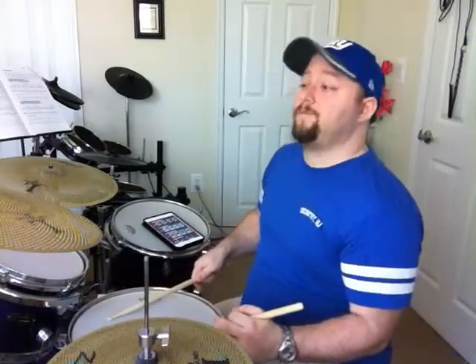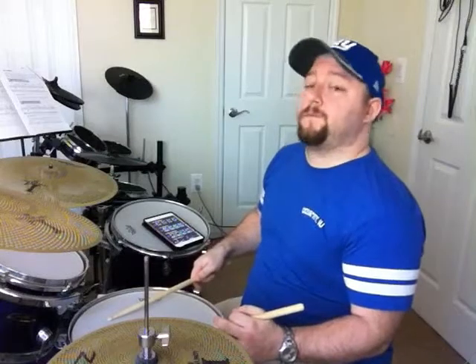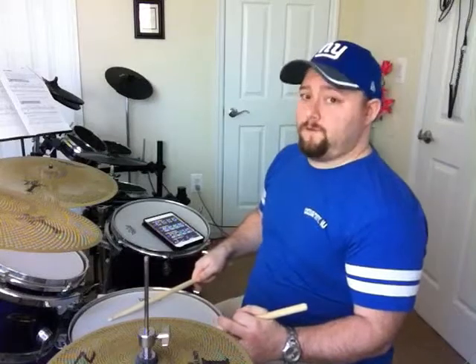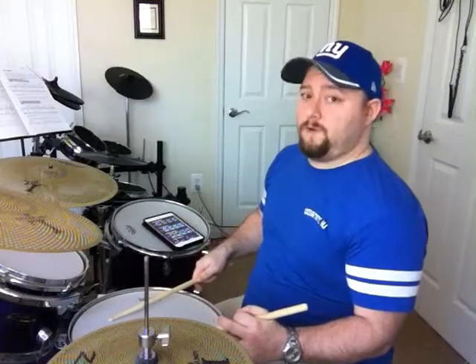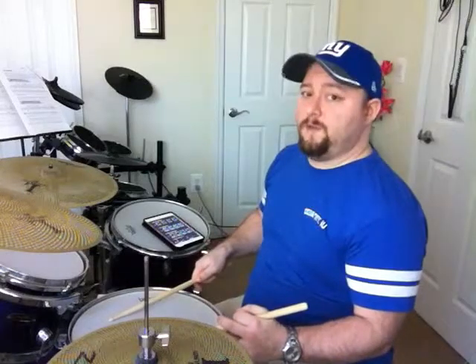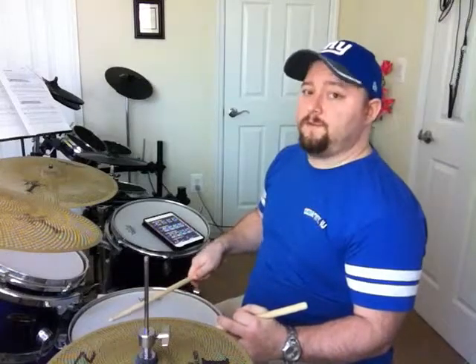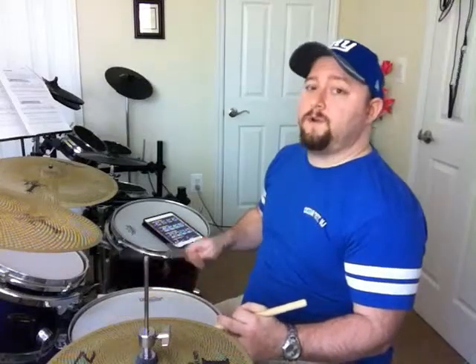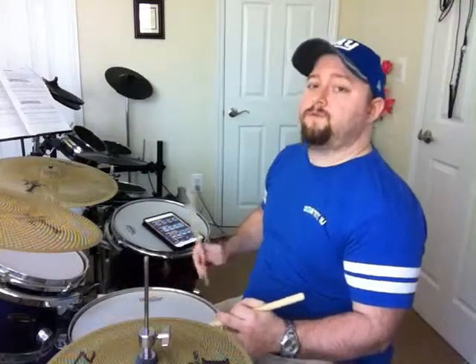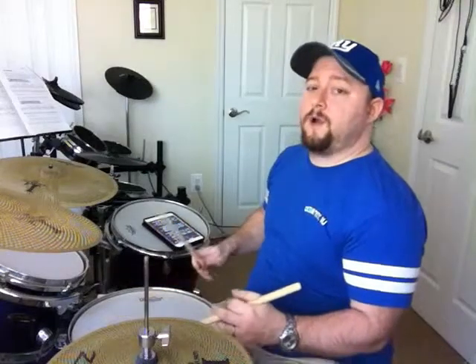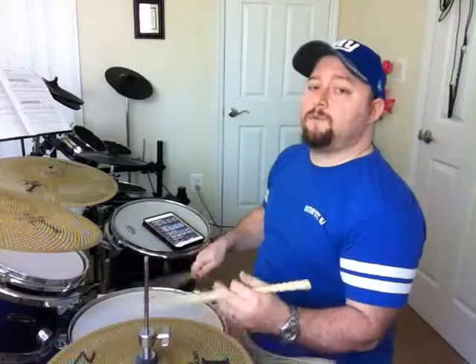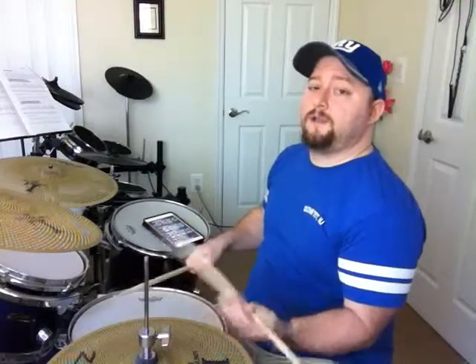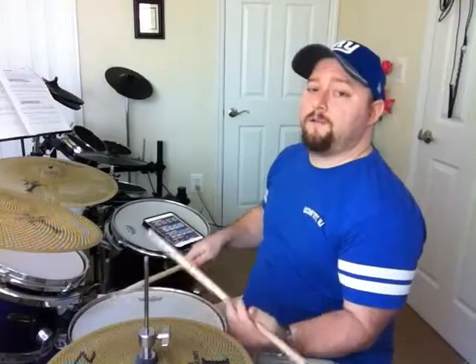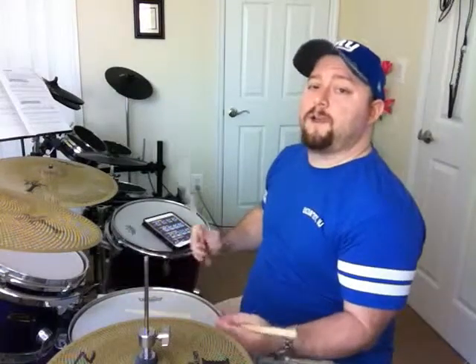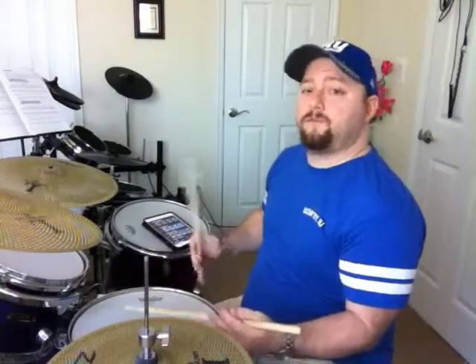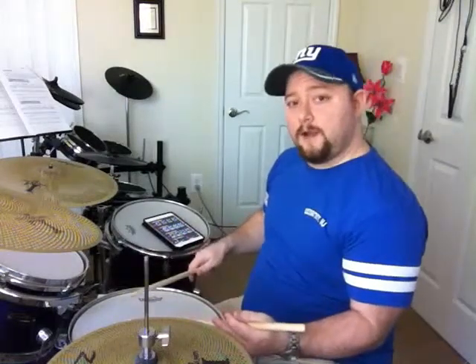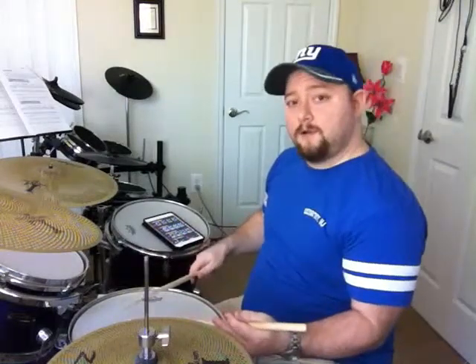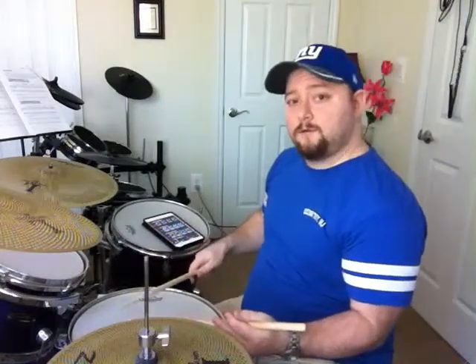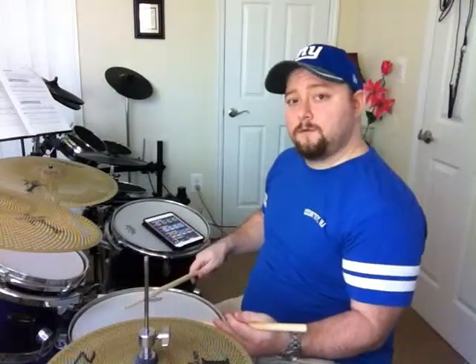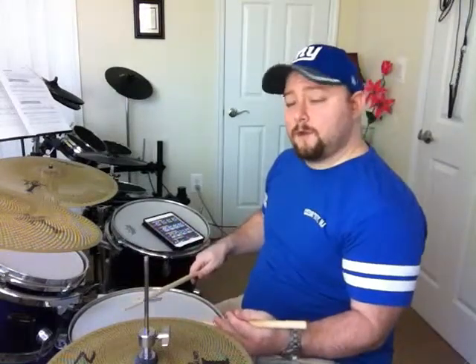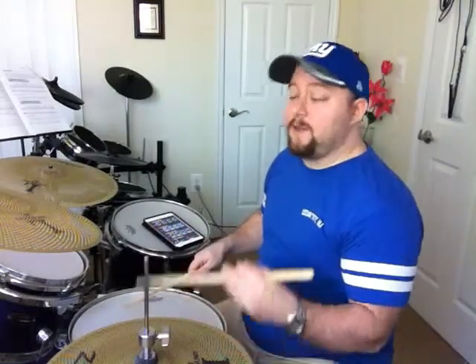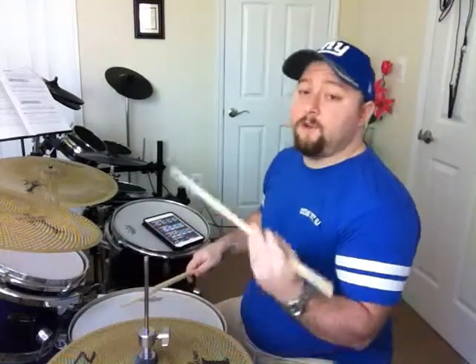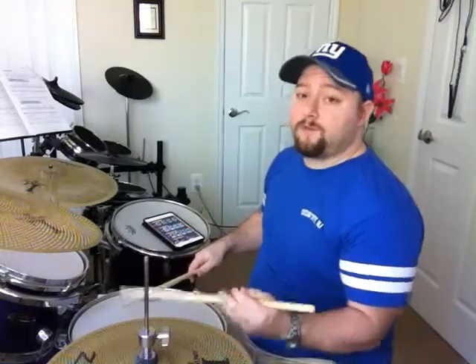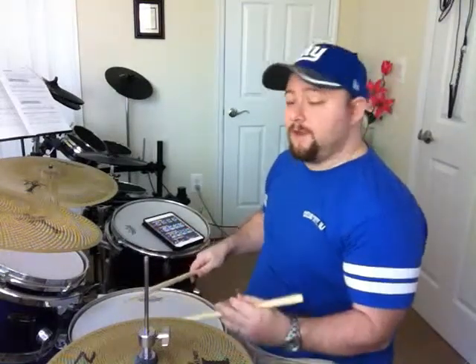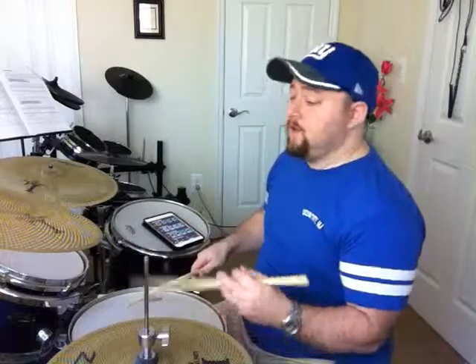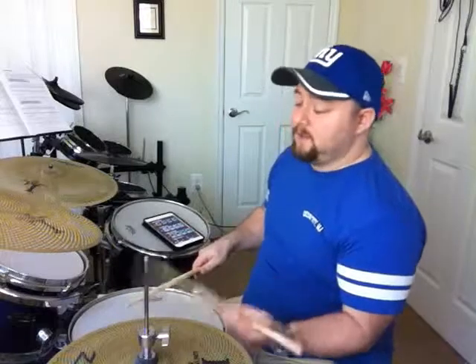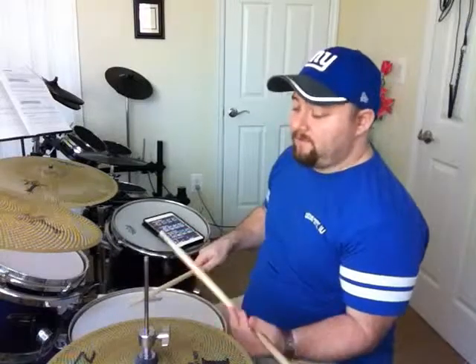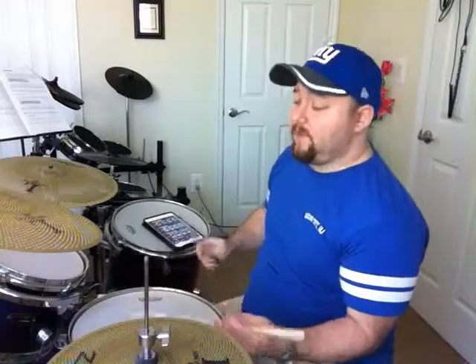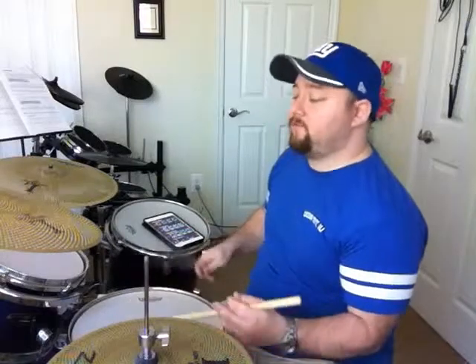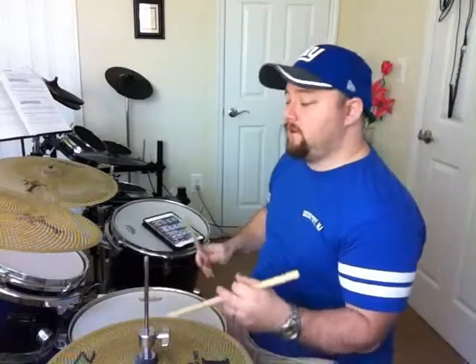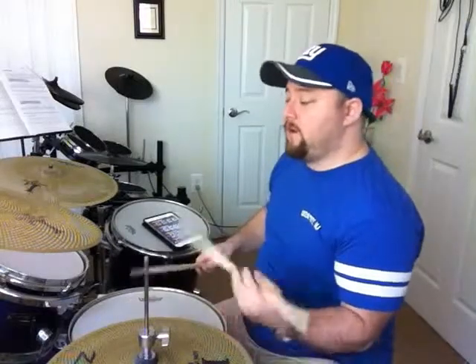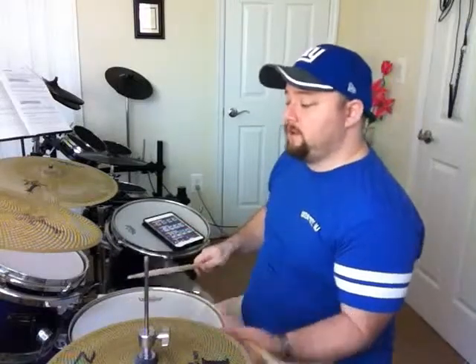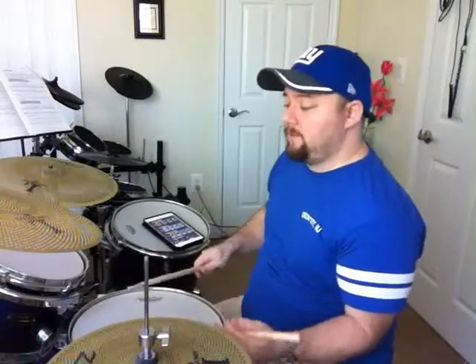This is what it is: right, right, left, left, right. Then you alternate — left, left, right, right, left.